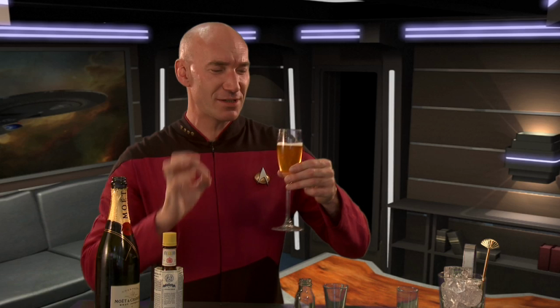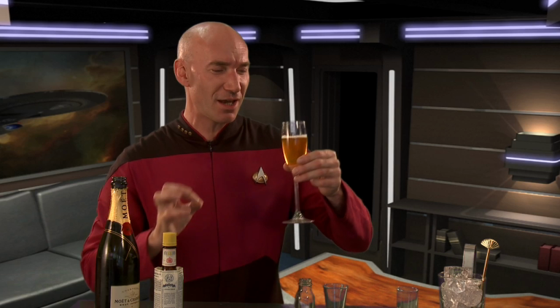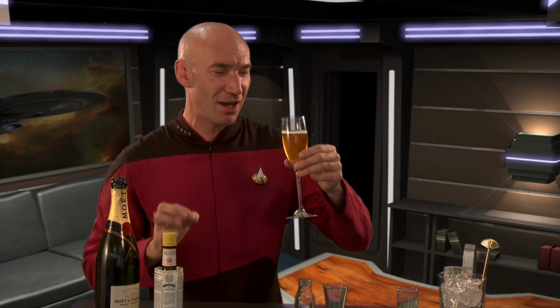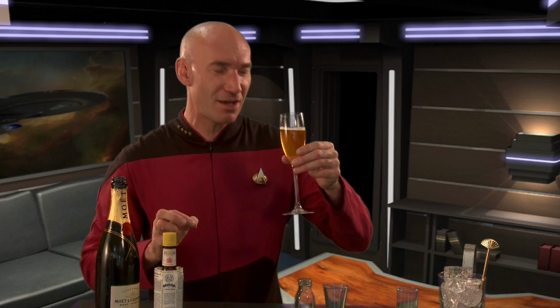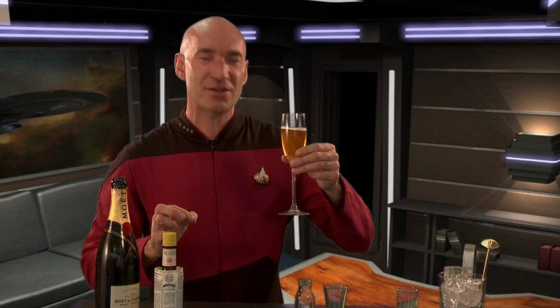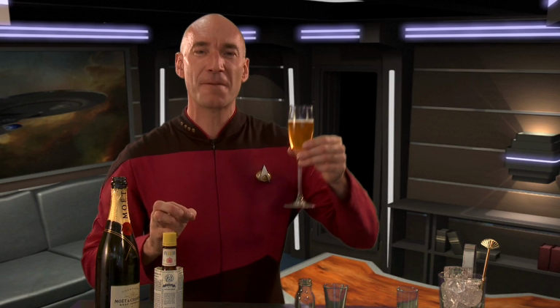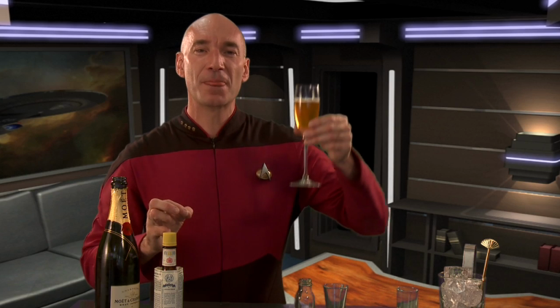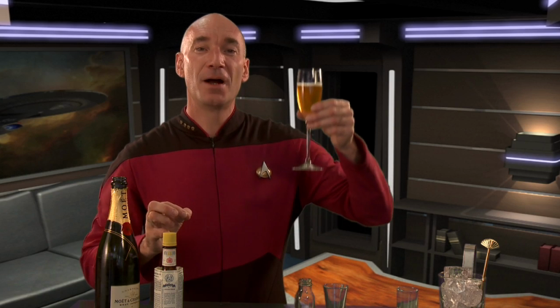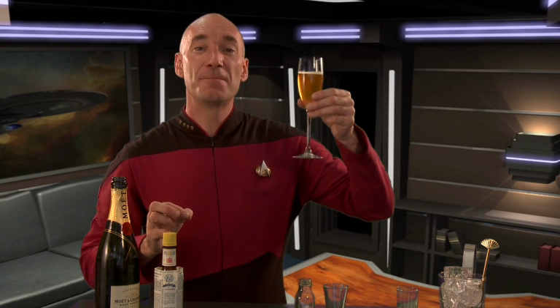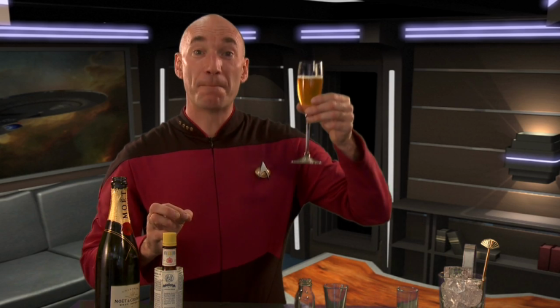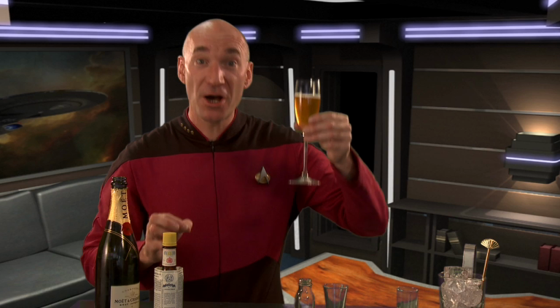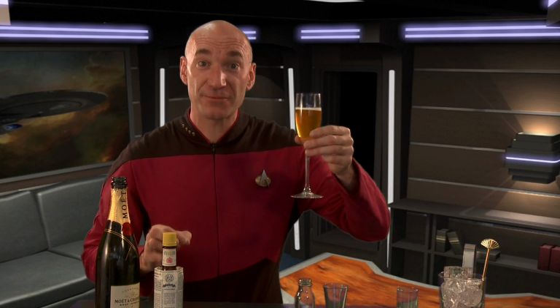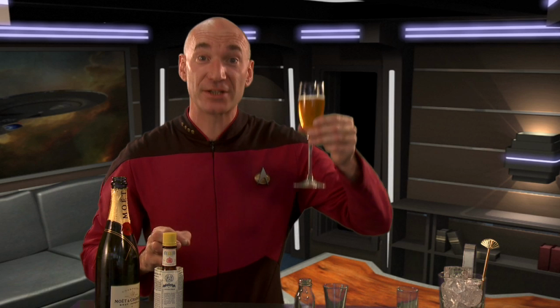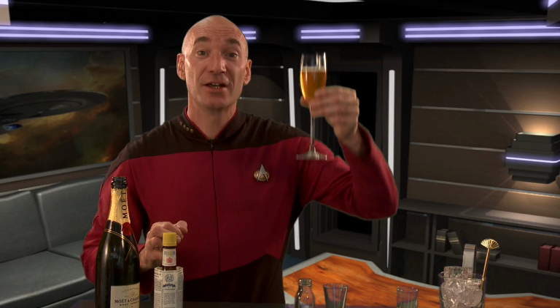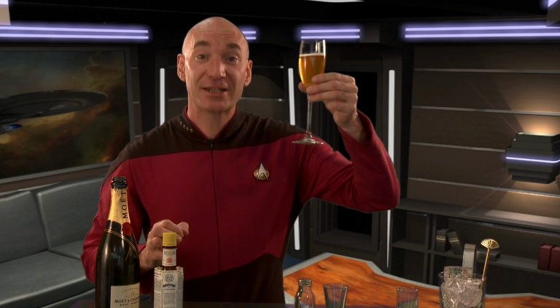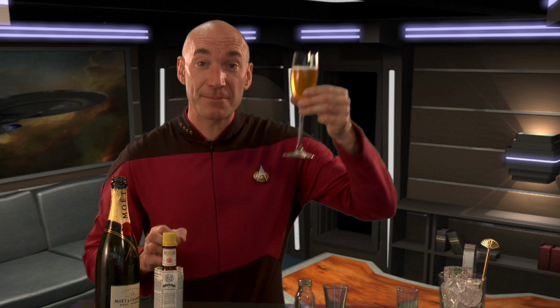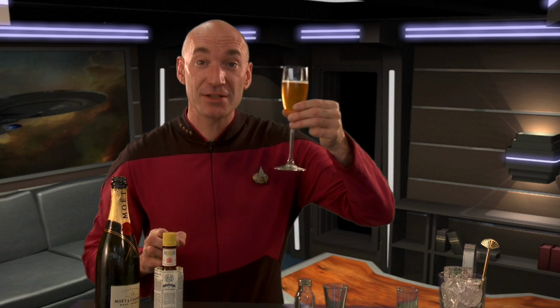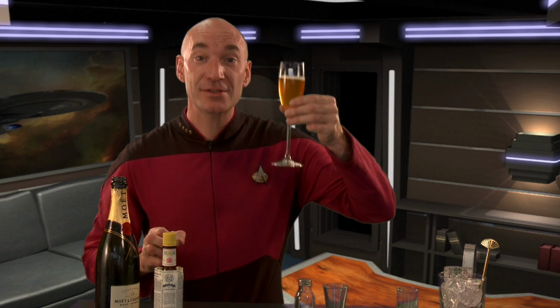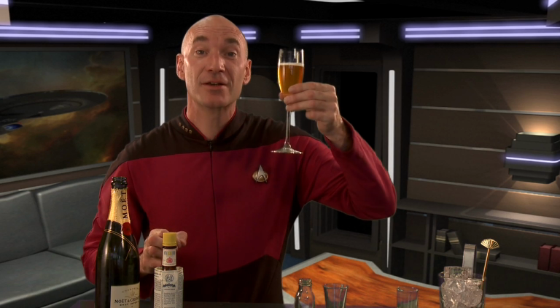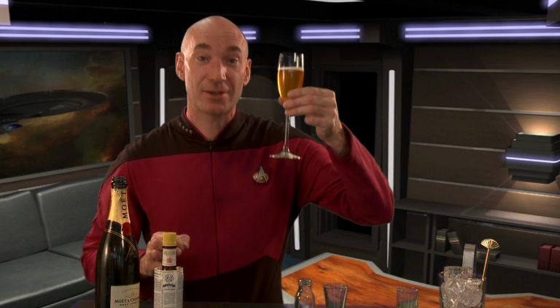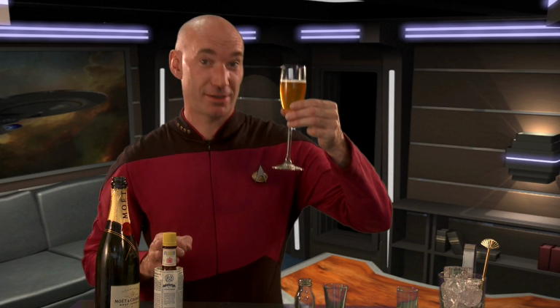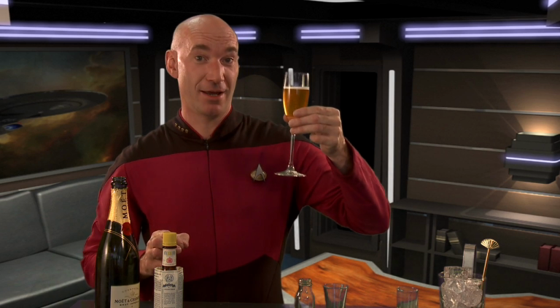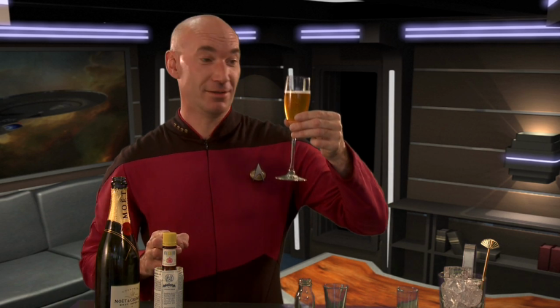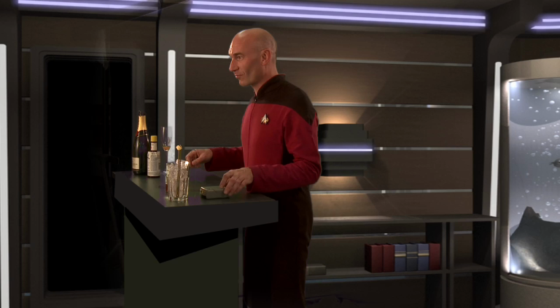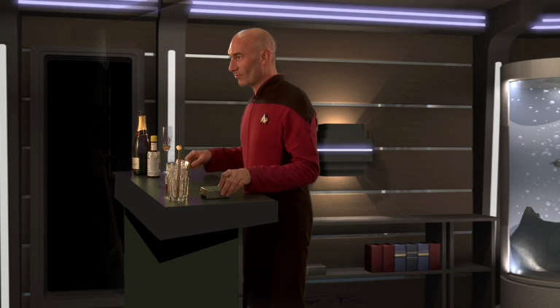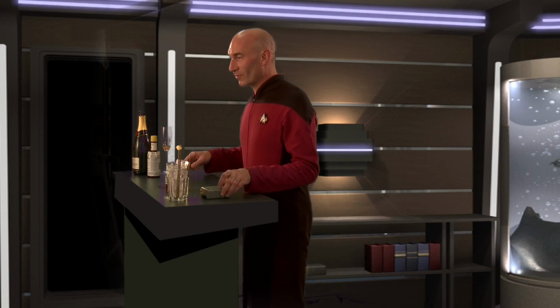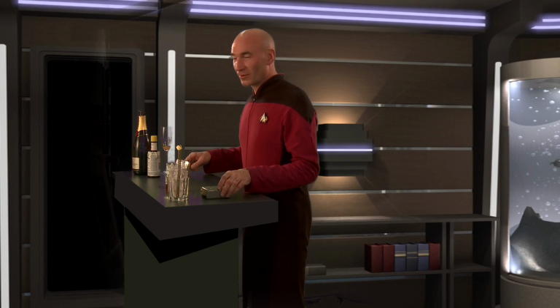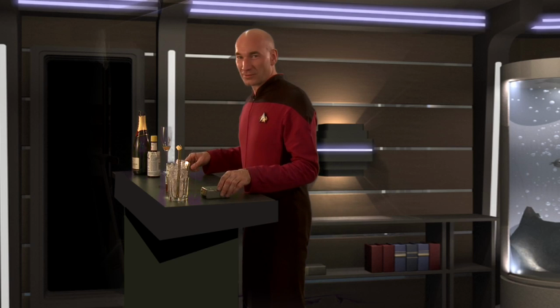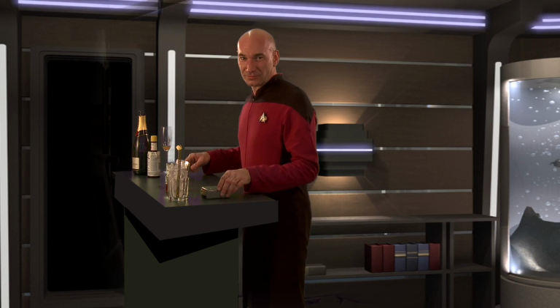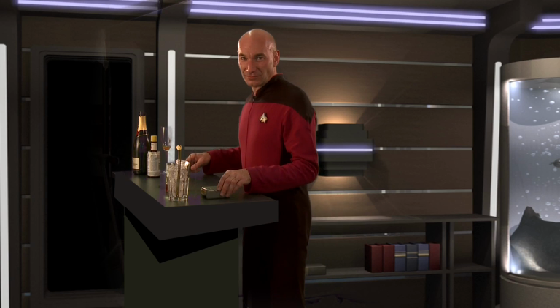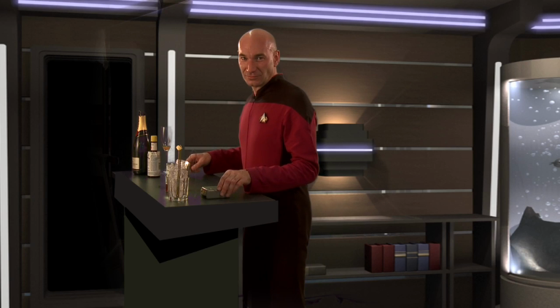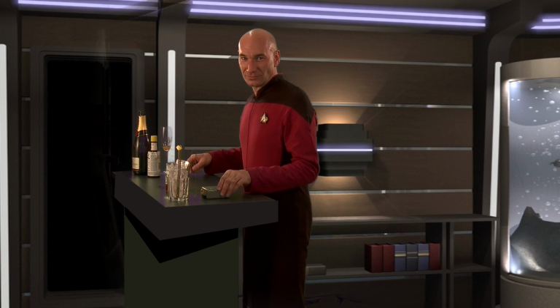This is the perfect captain's cocktail. Make it so.